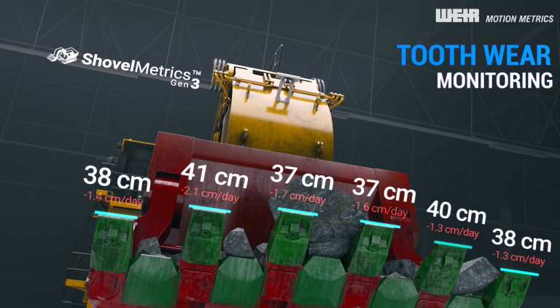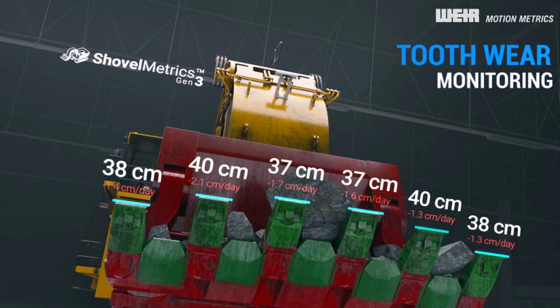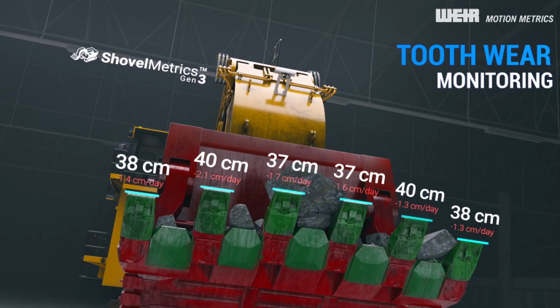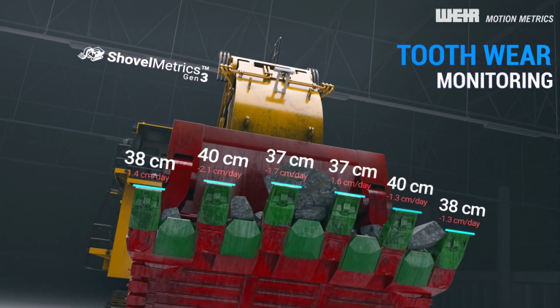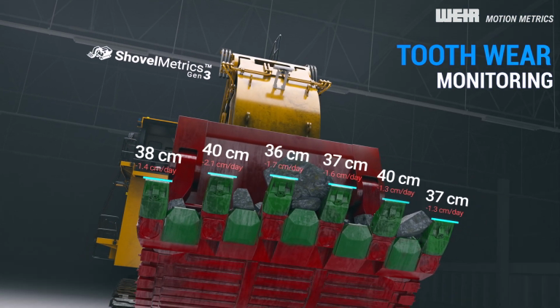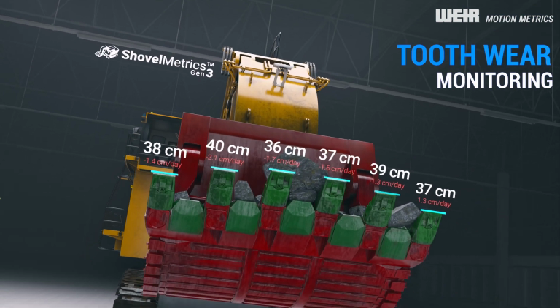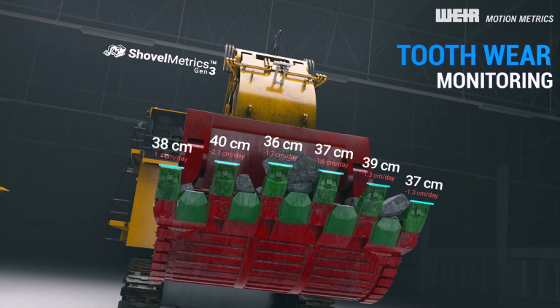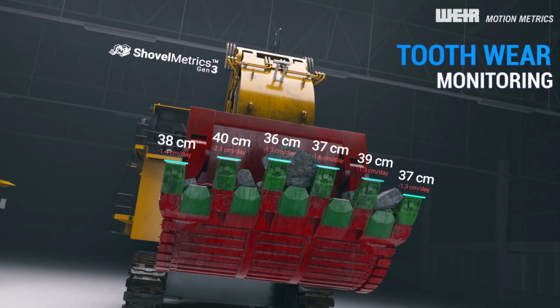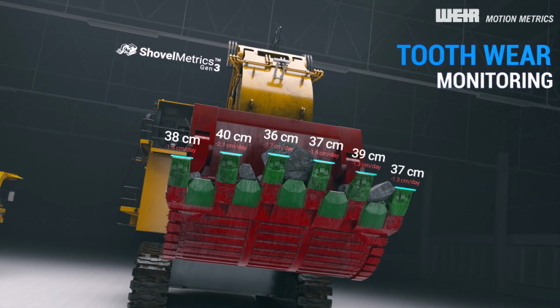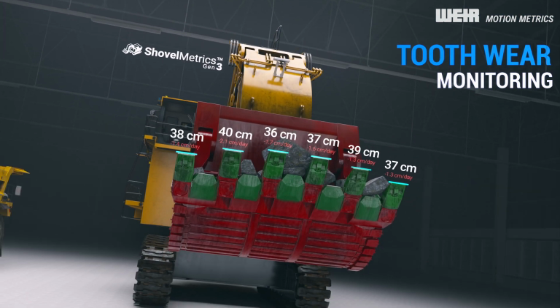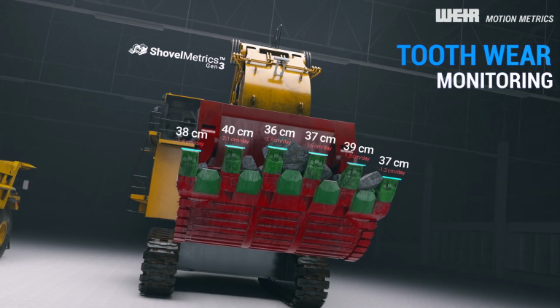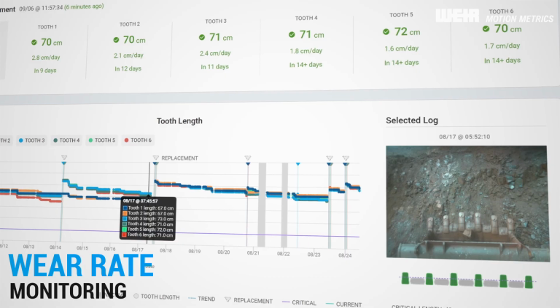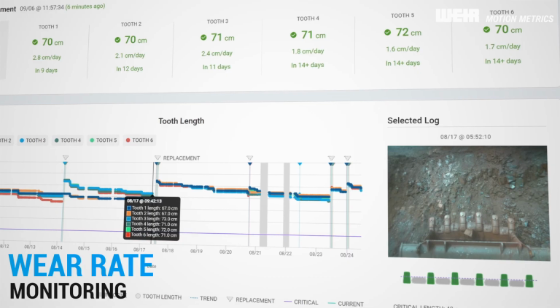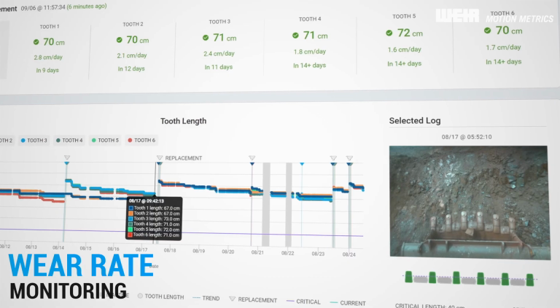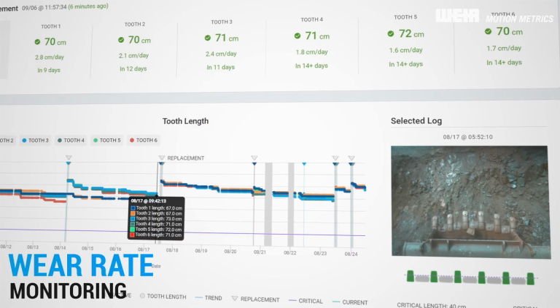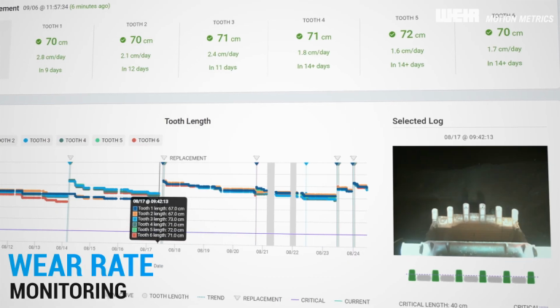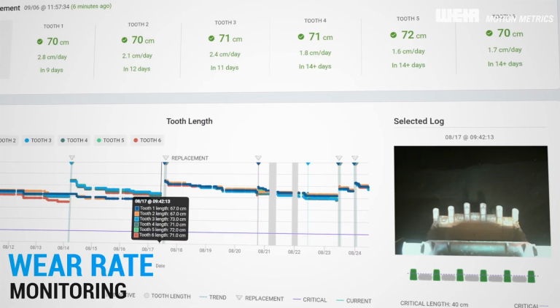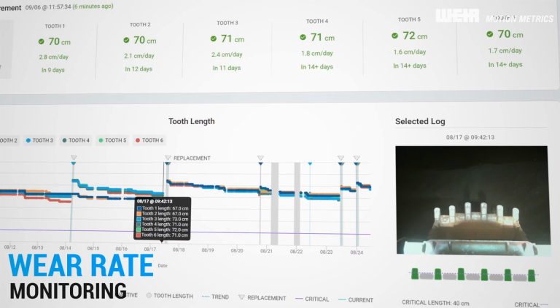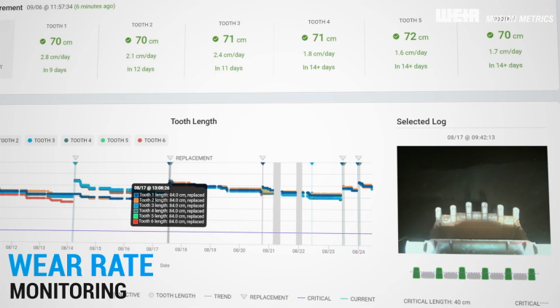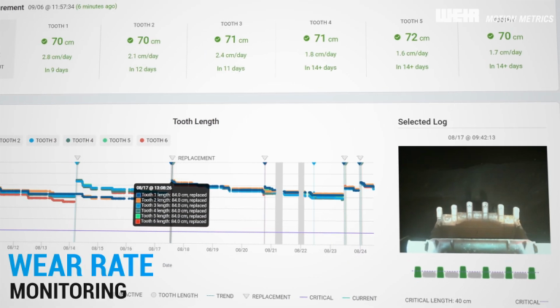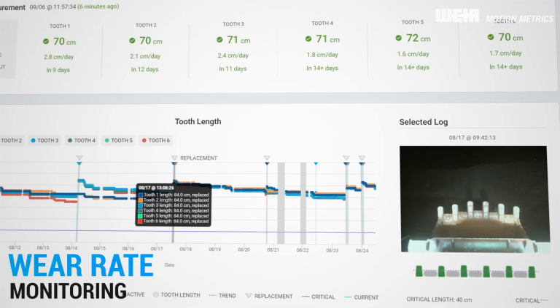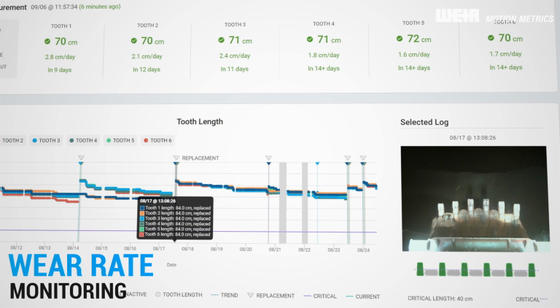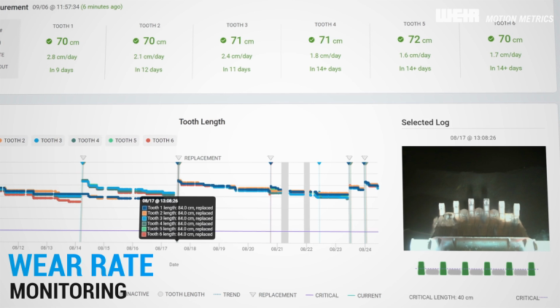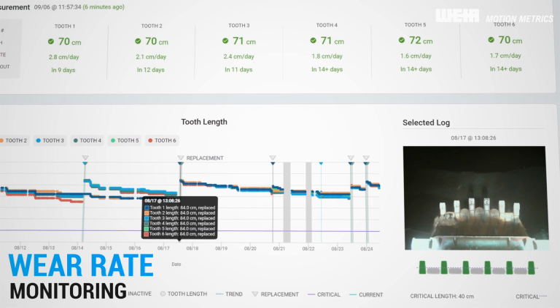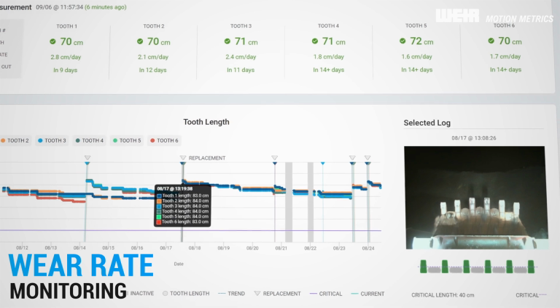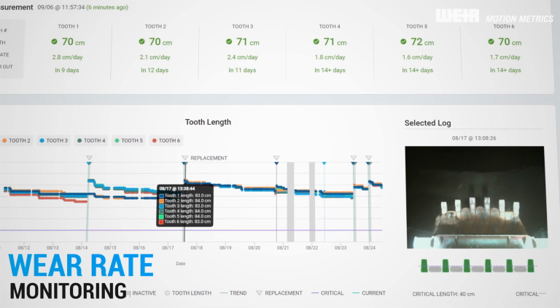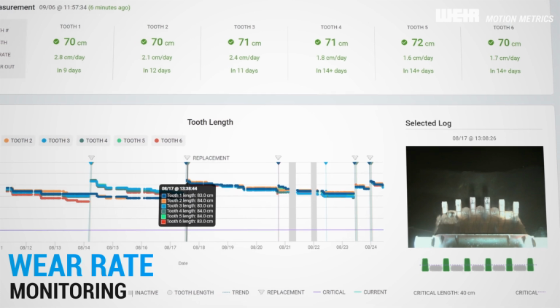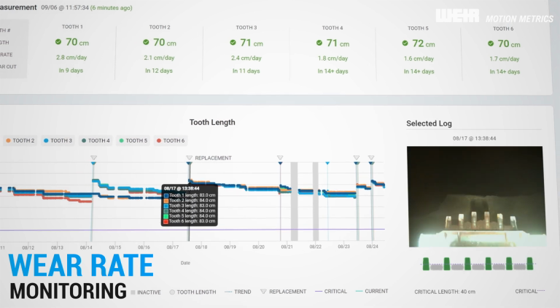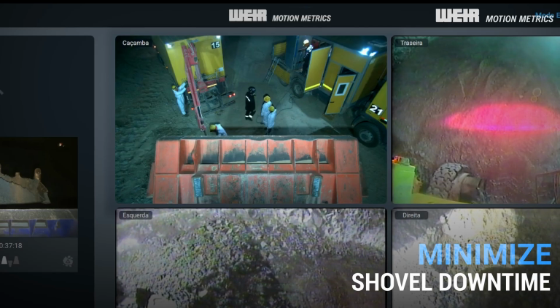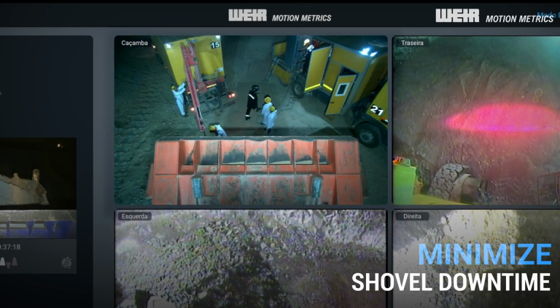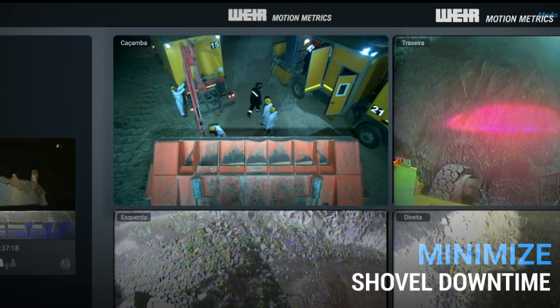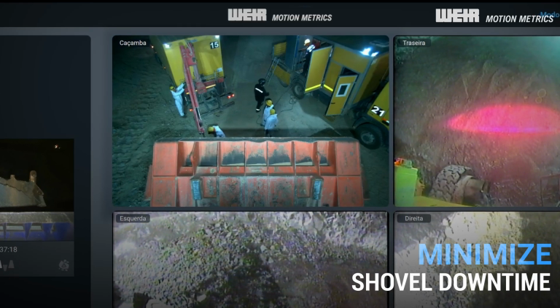The patented vision system tracks tooth wear over time for optimized change-out intervals and reduced breakage incidents.